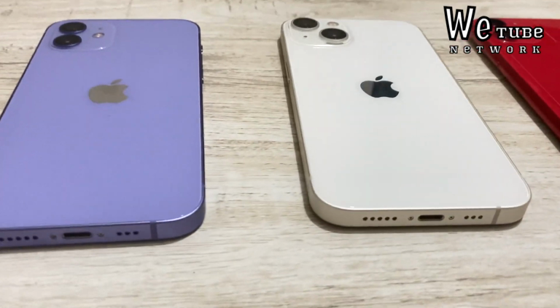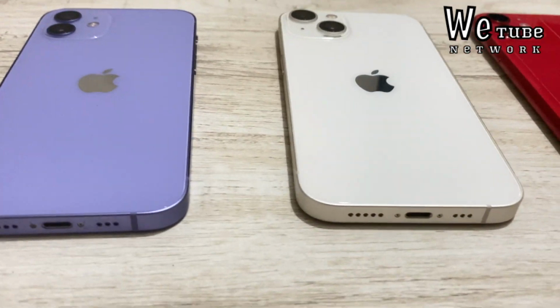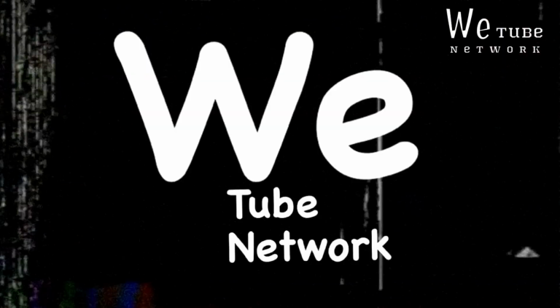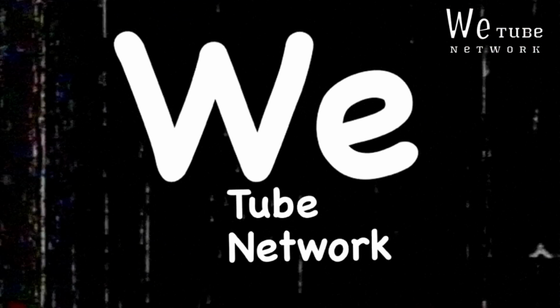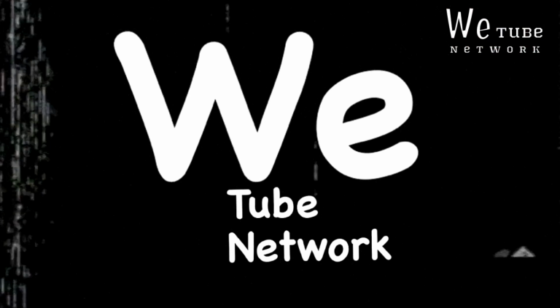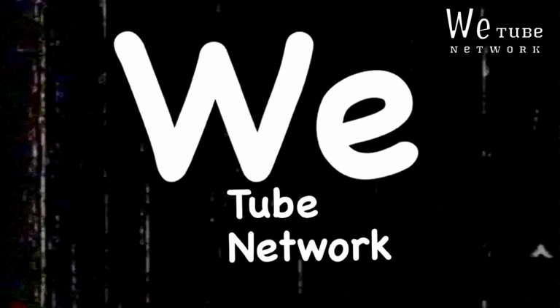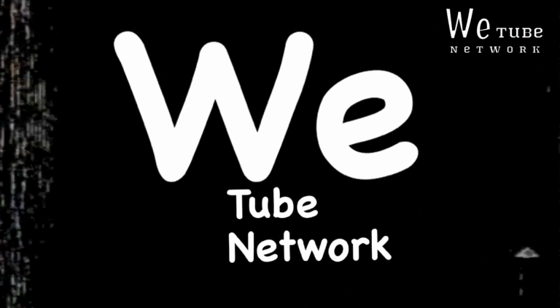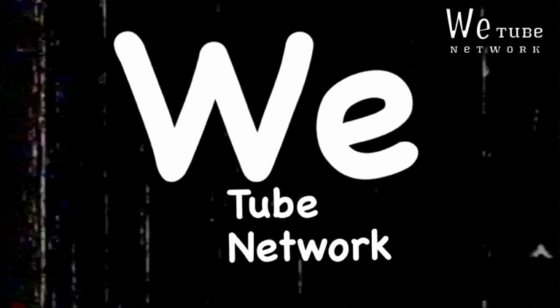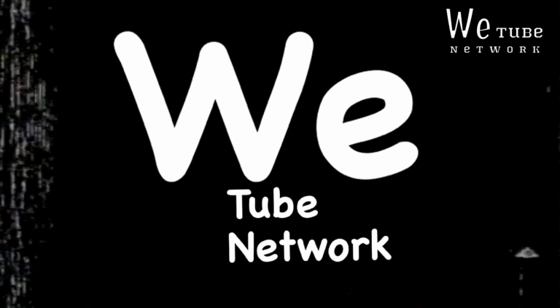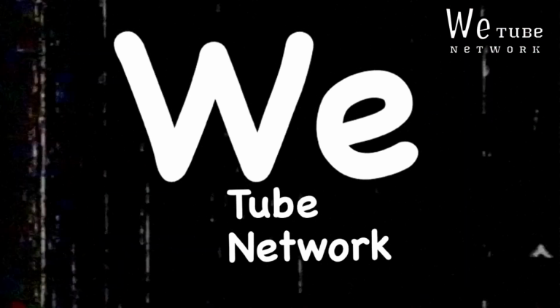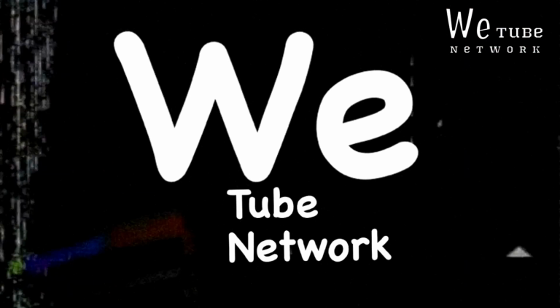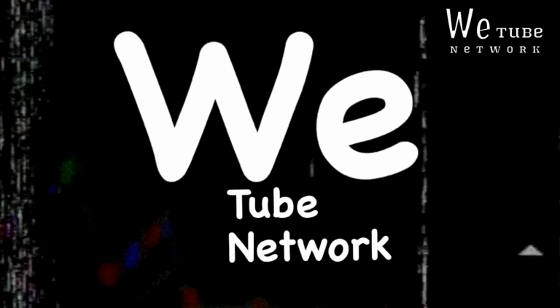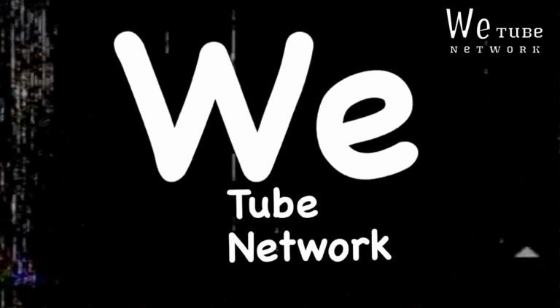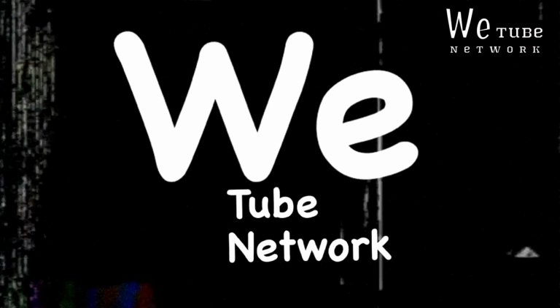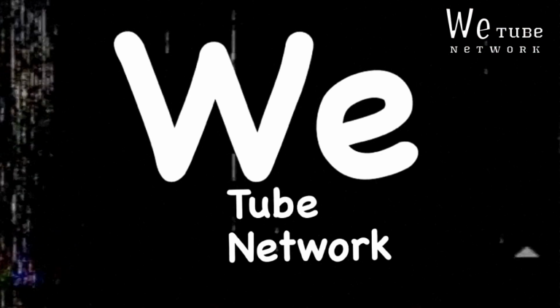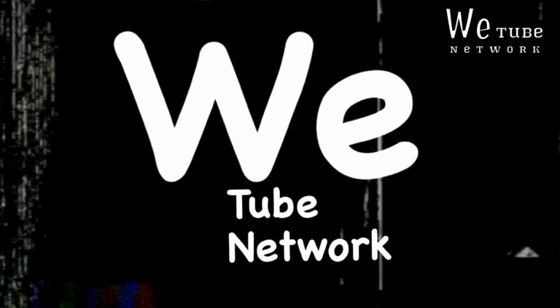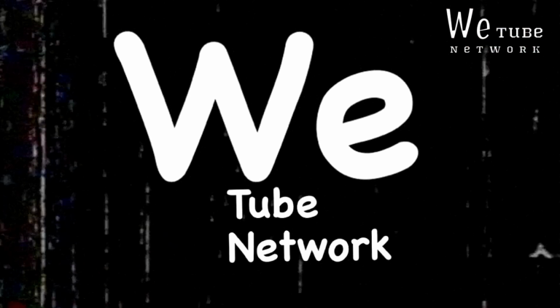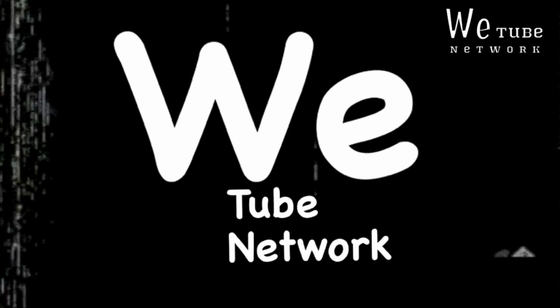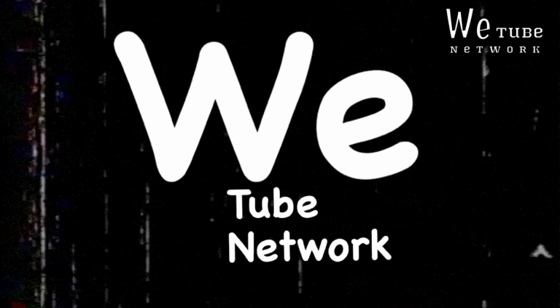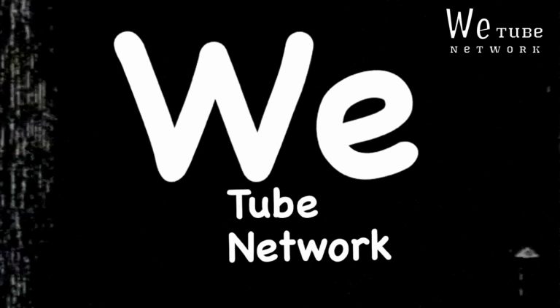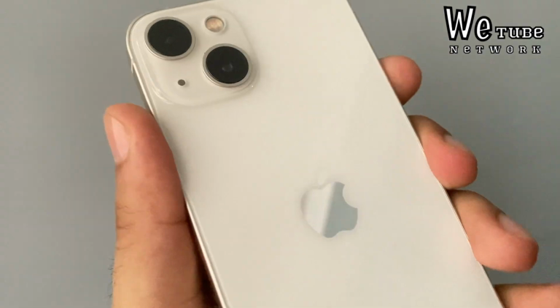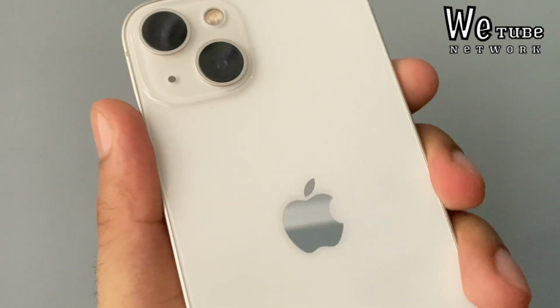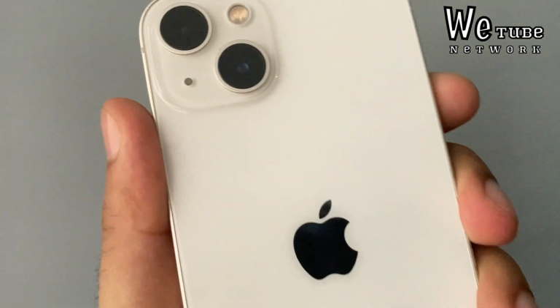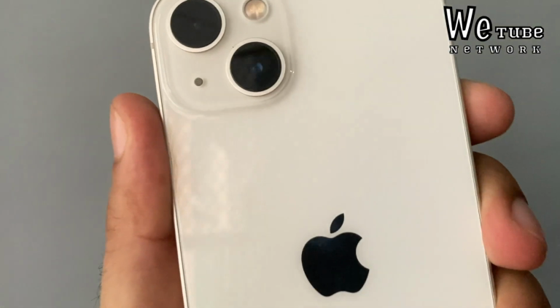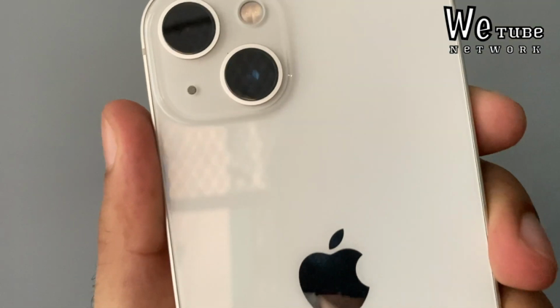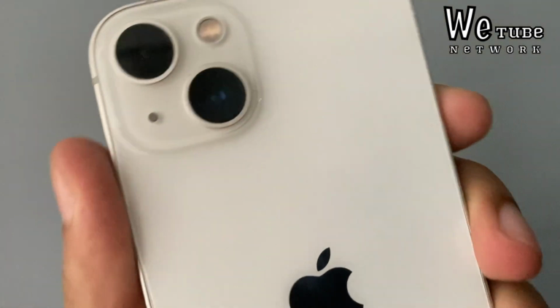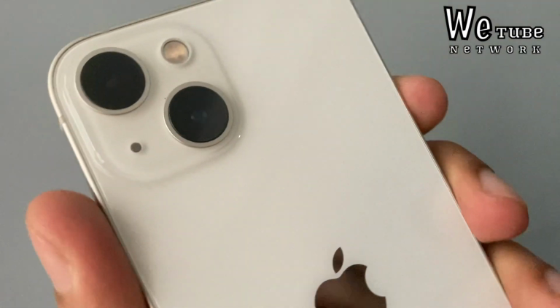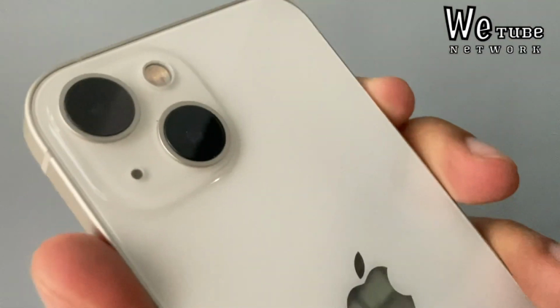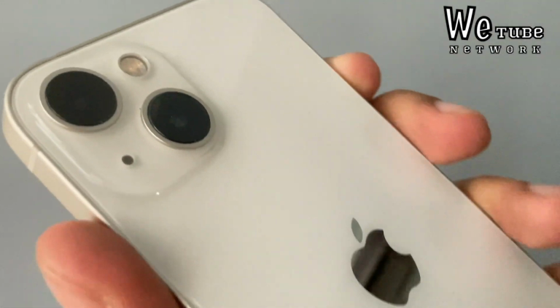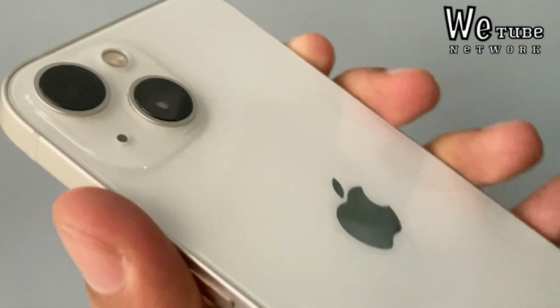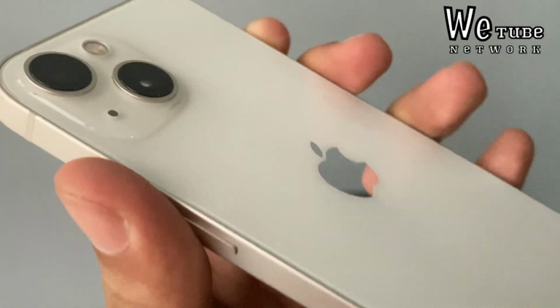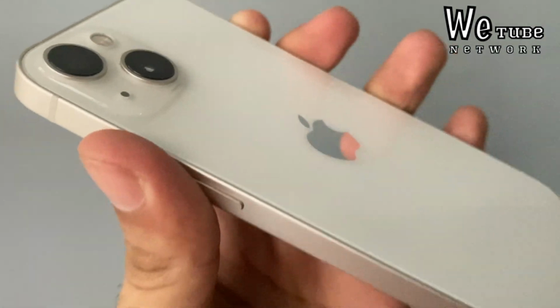Hello and welcome back to Vtube Network. If you are new, don't forget to subscribe to the channel and don't forget to like the video.